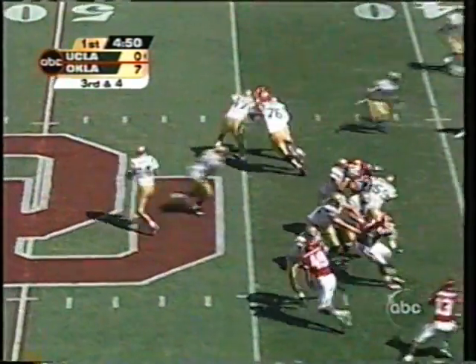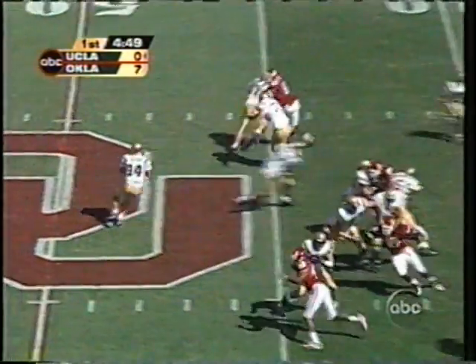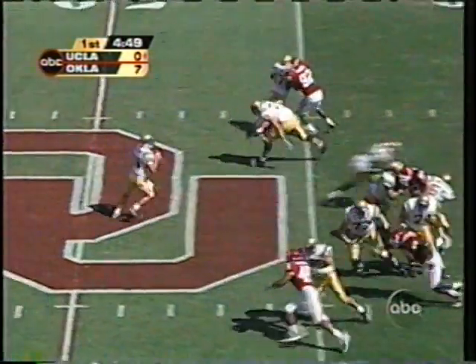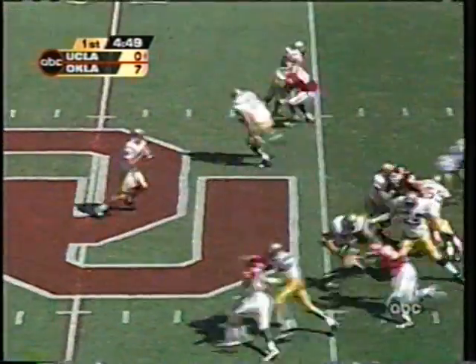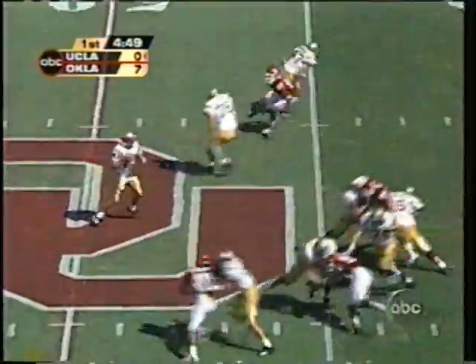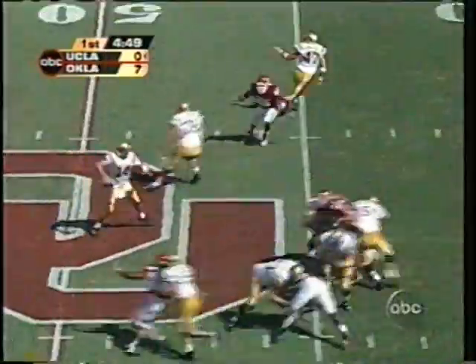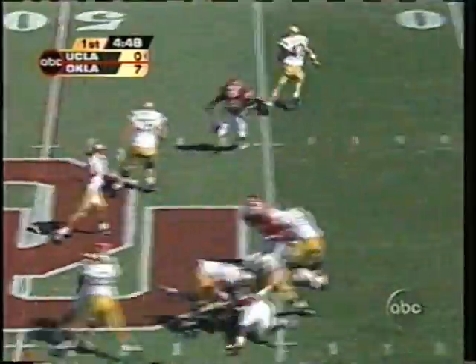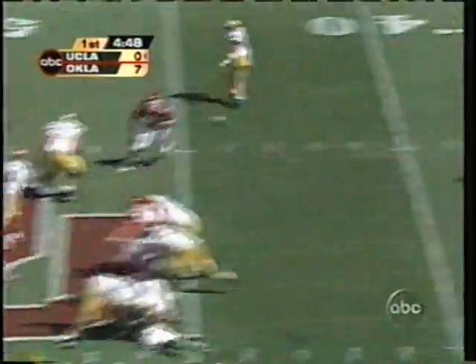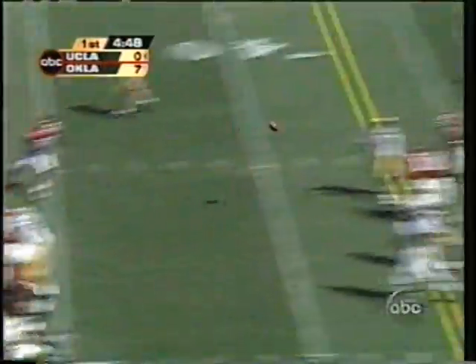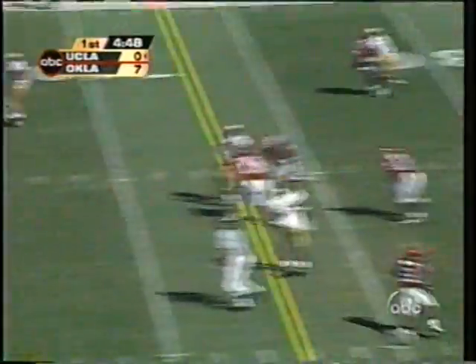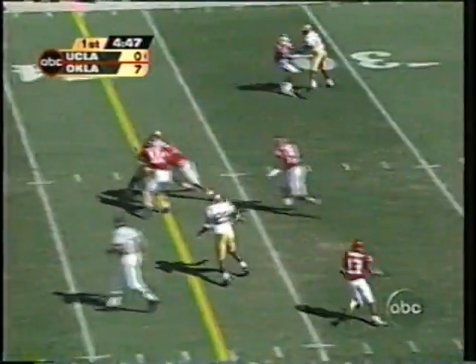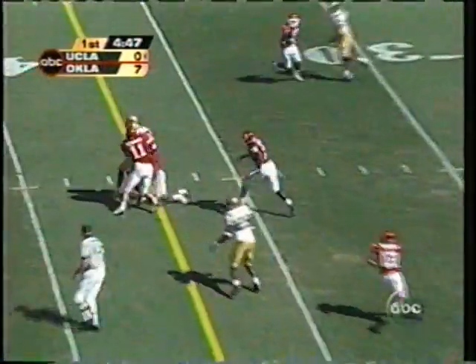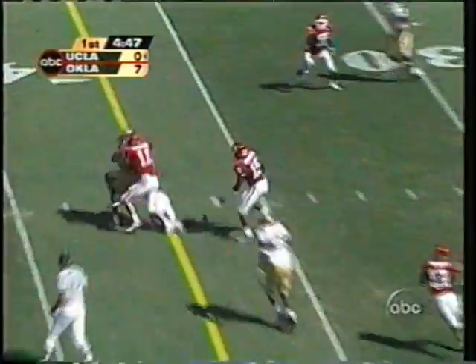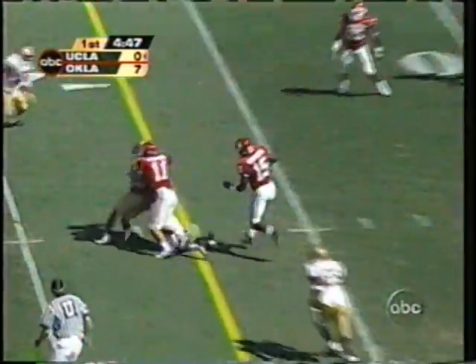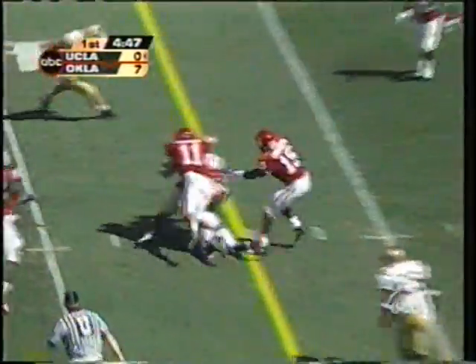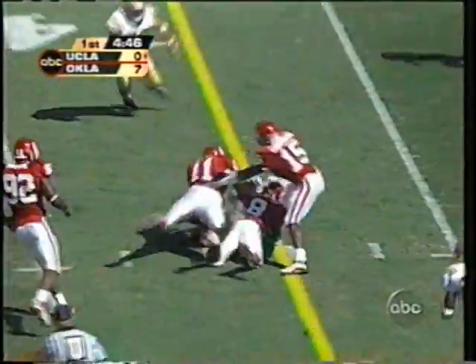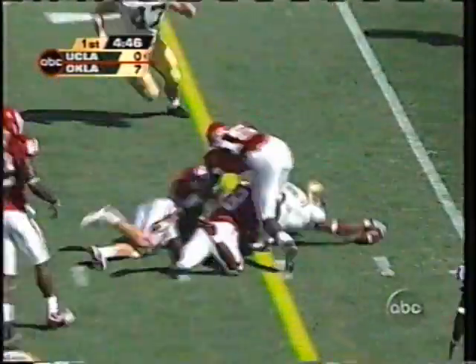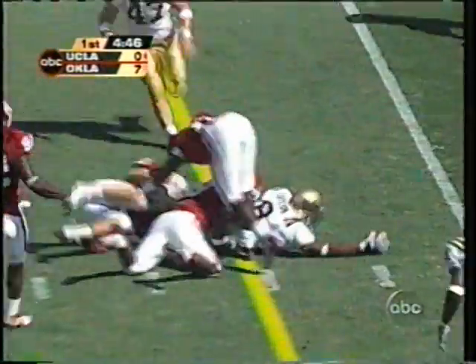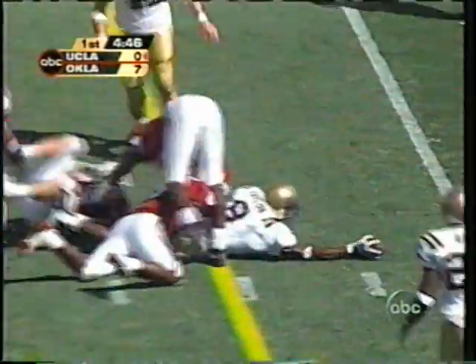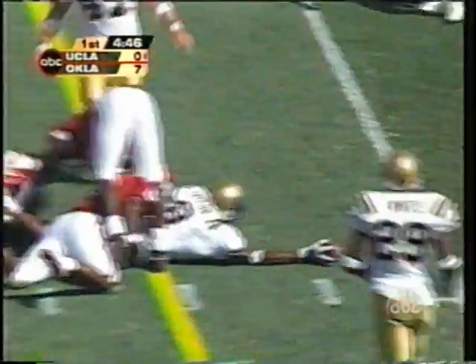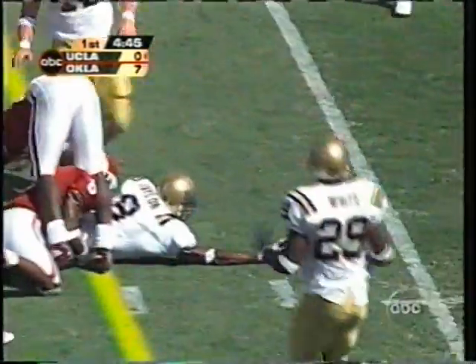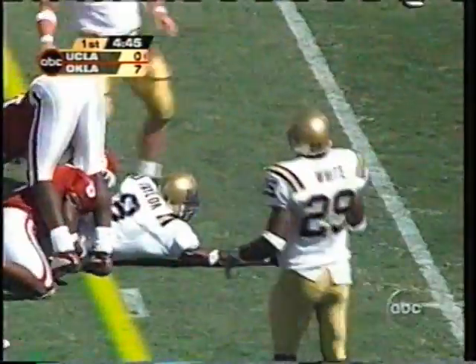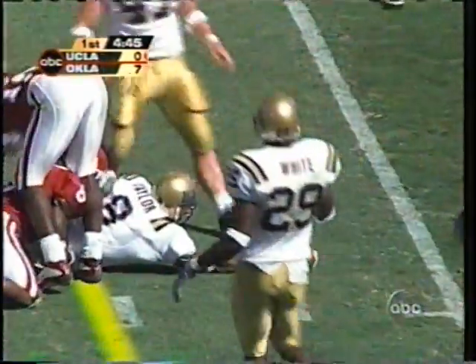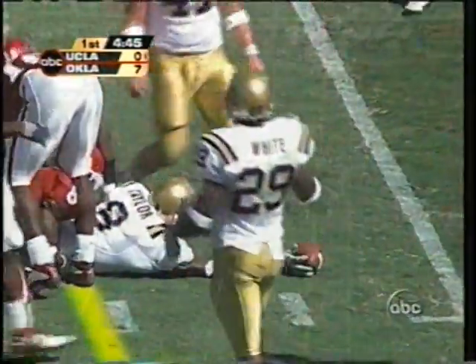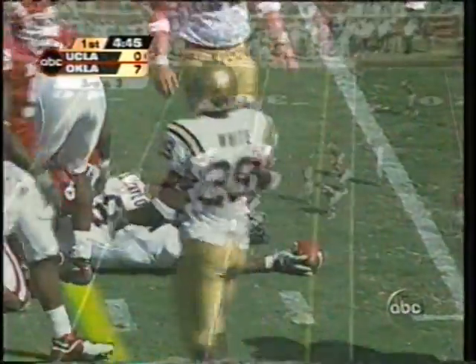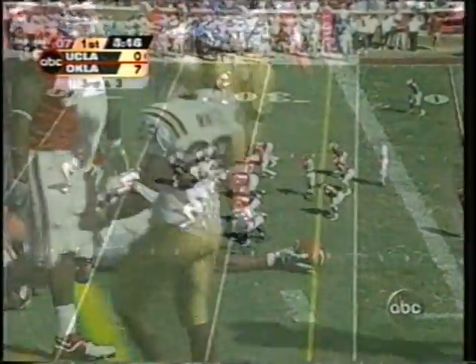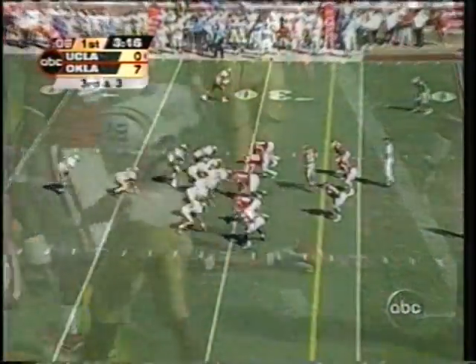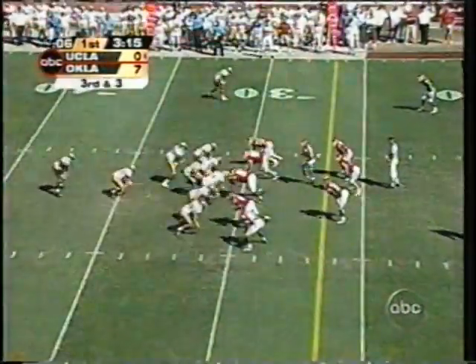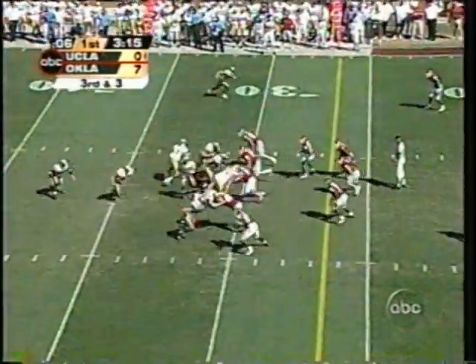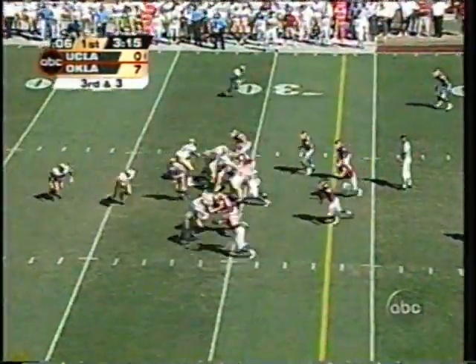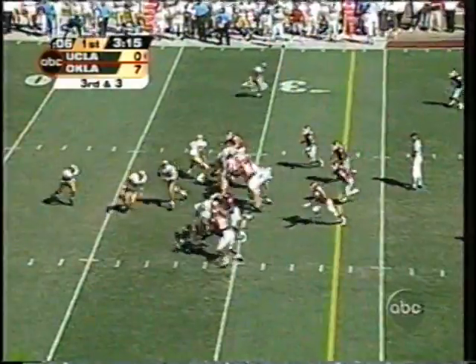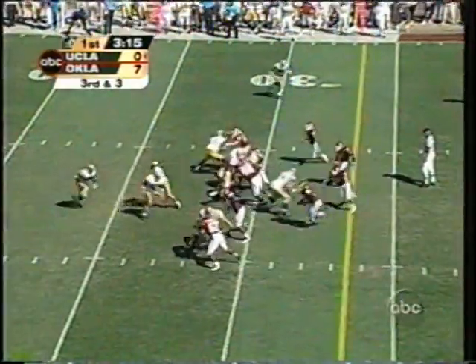Third down and four. Slot down to the left and Olsen looks for him, right at the marker — reaching for it. First down! The Bruins come up with it here.